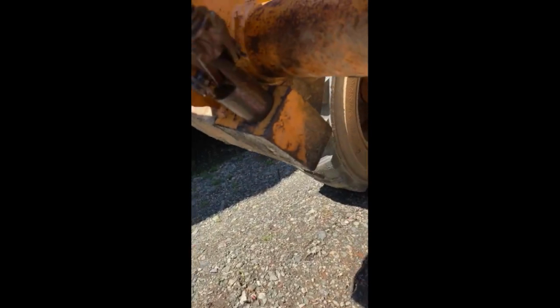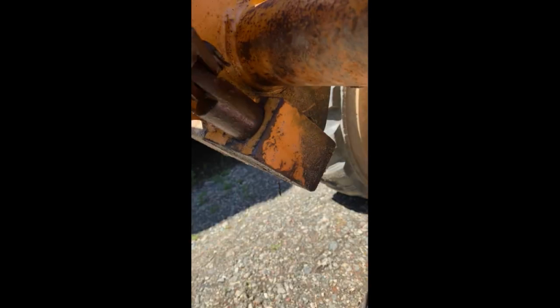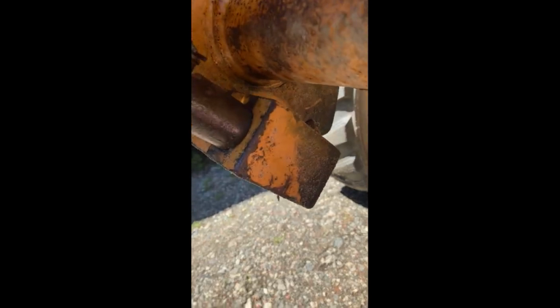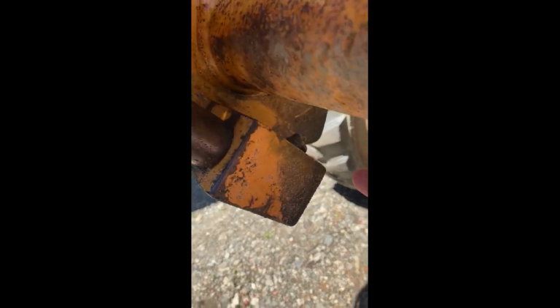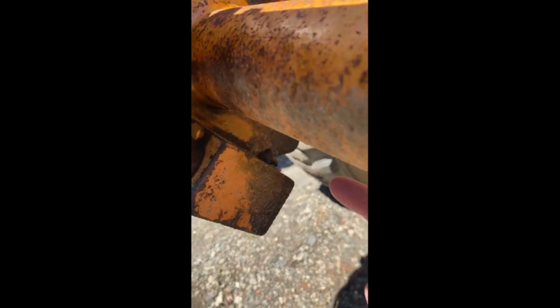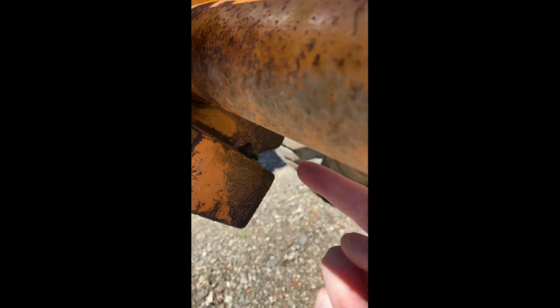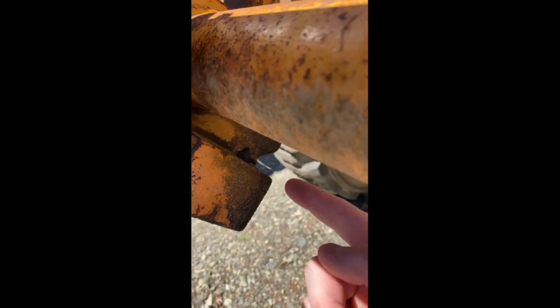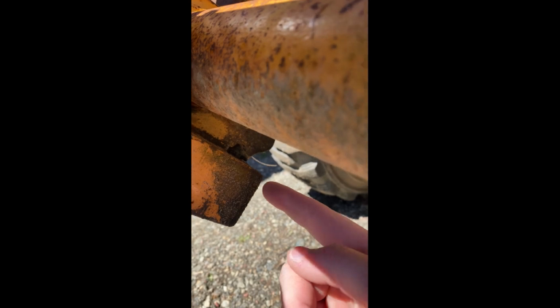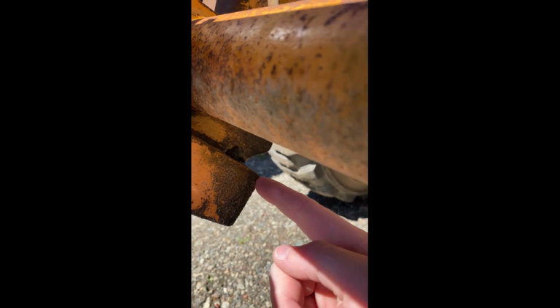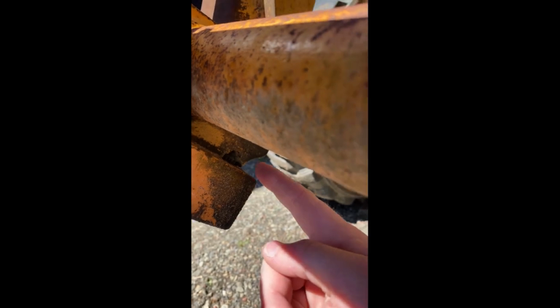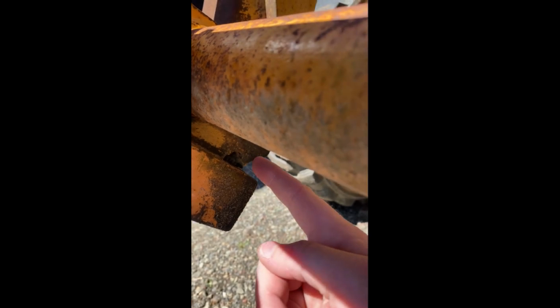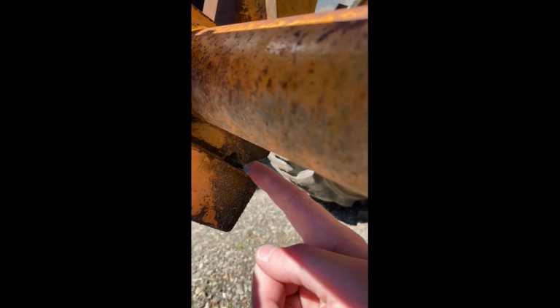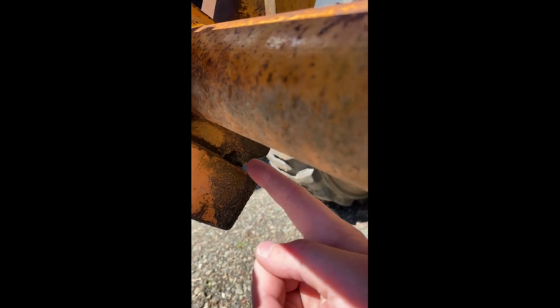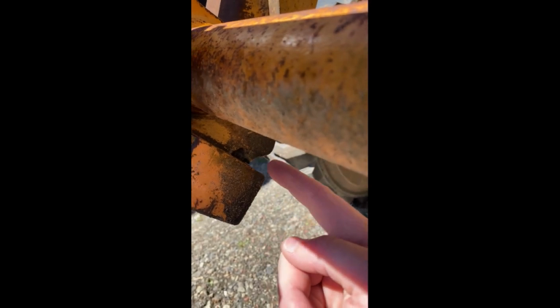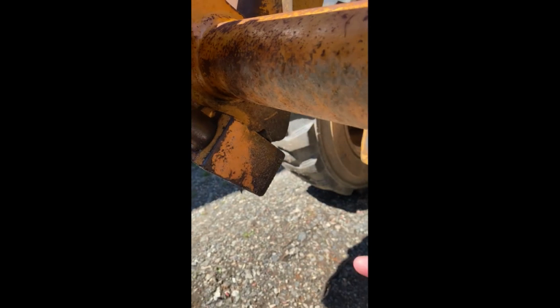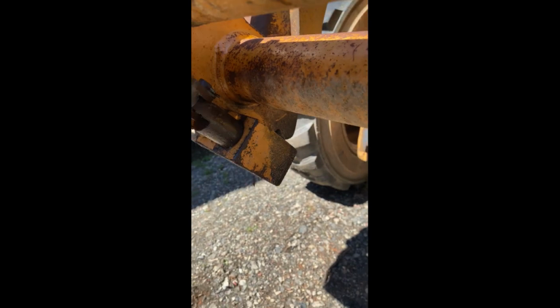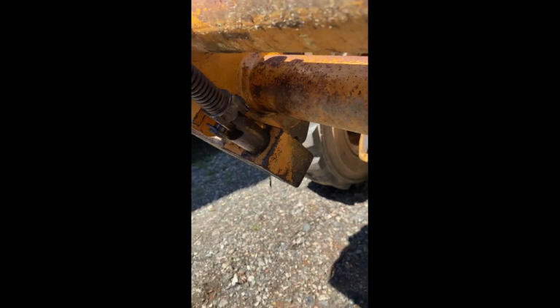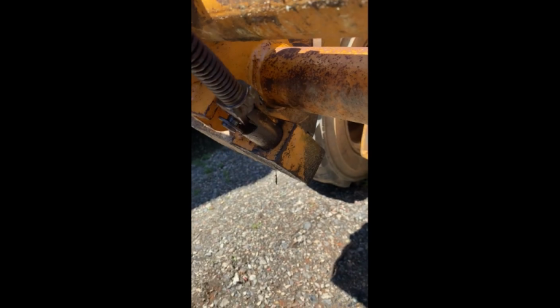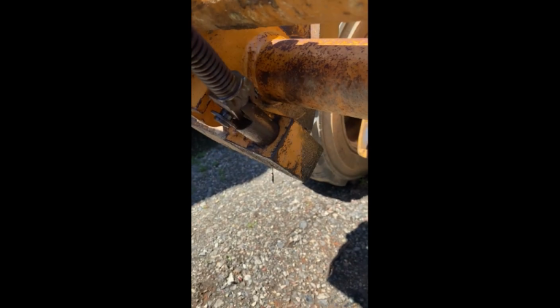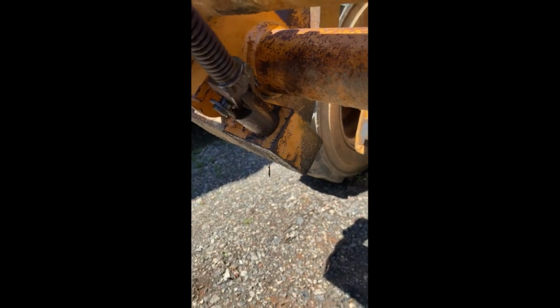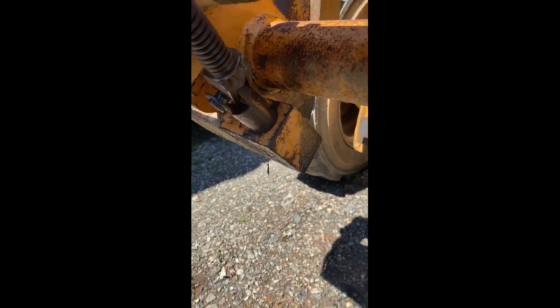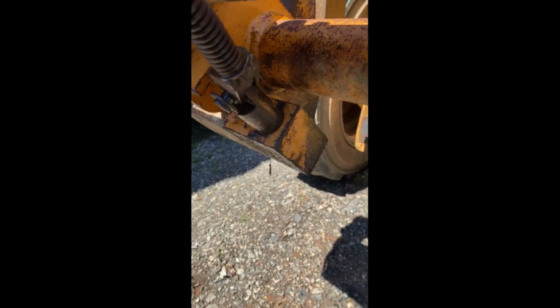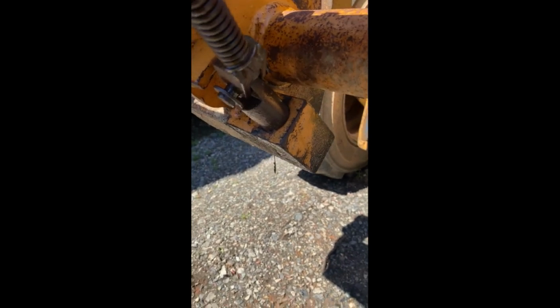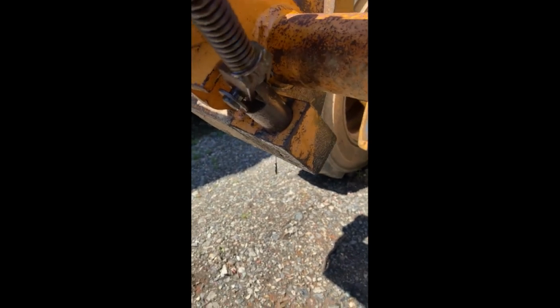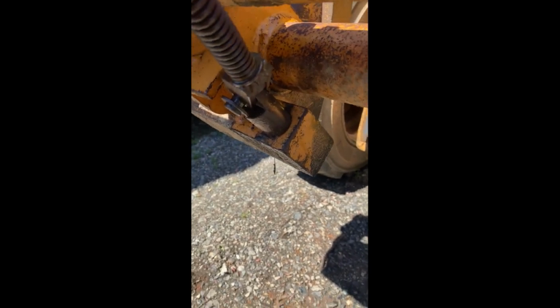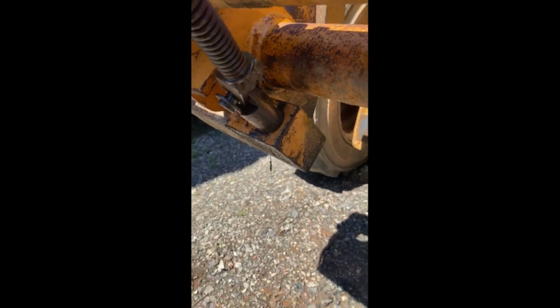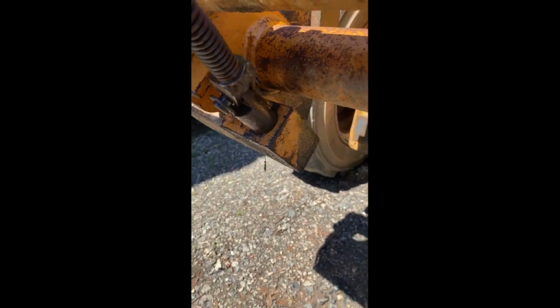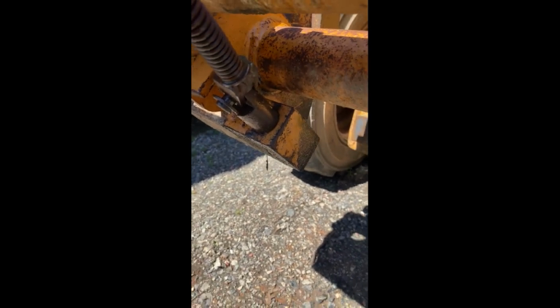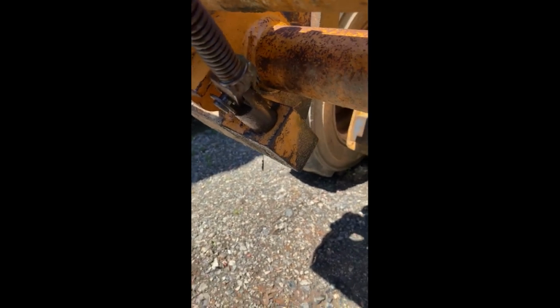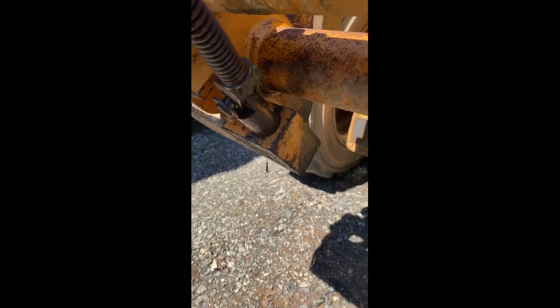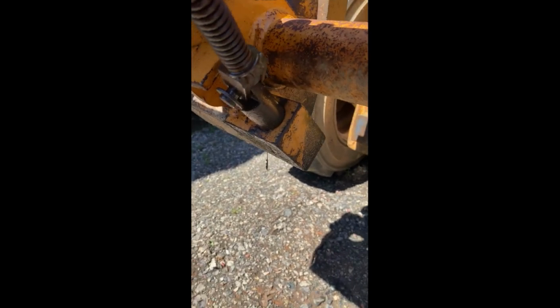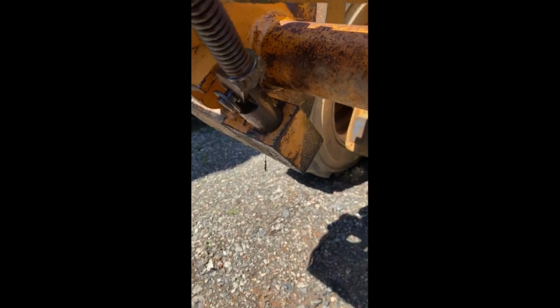There's a grease fitting back here. Keep it greased when you grease your machine and these handles will work like butter.